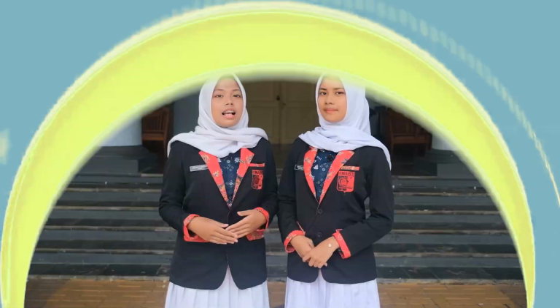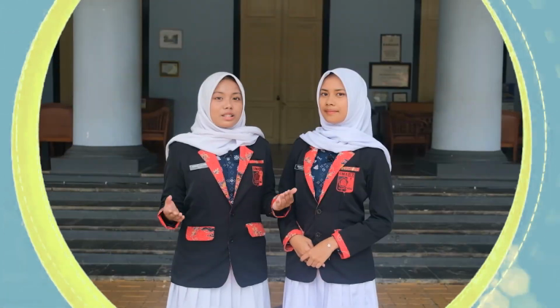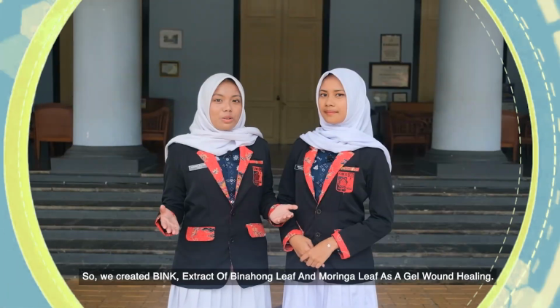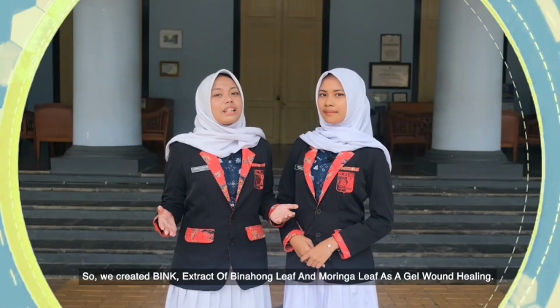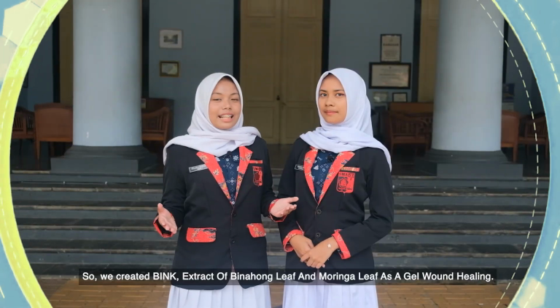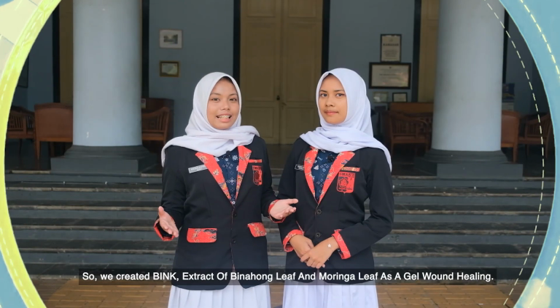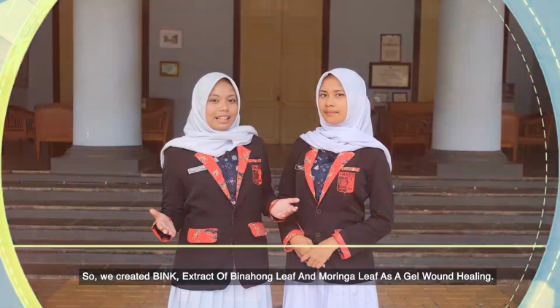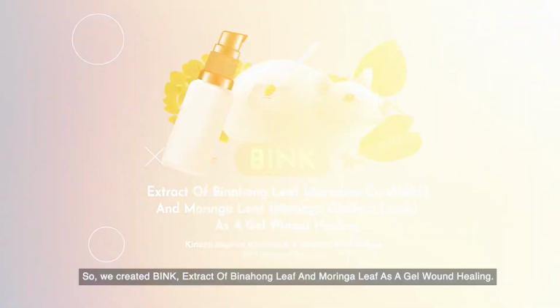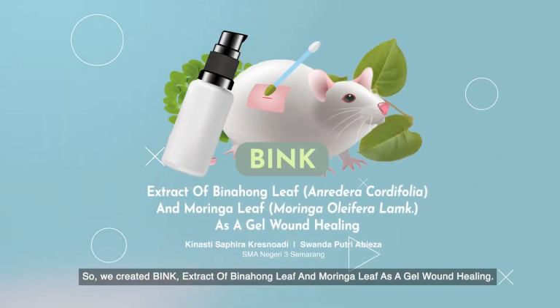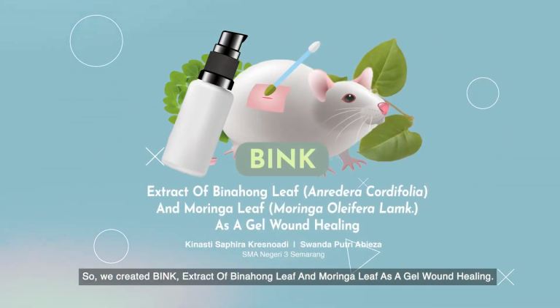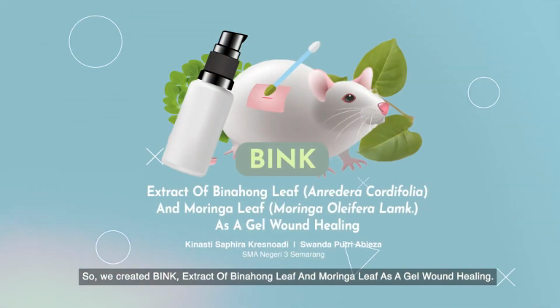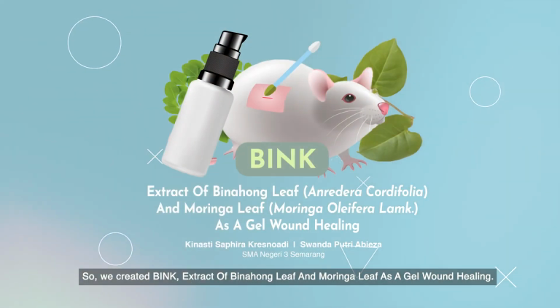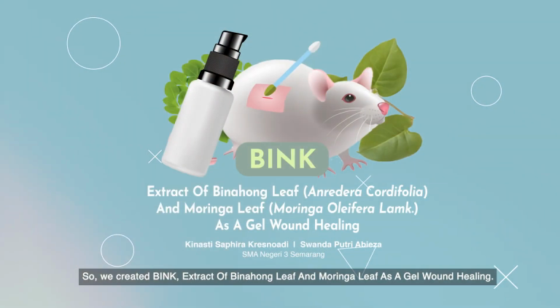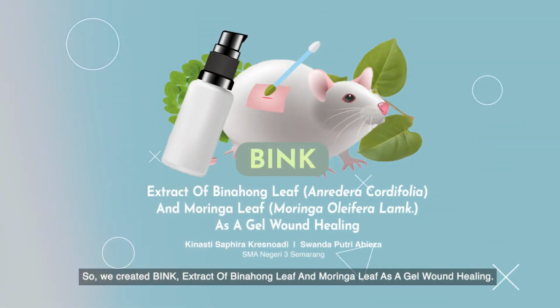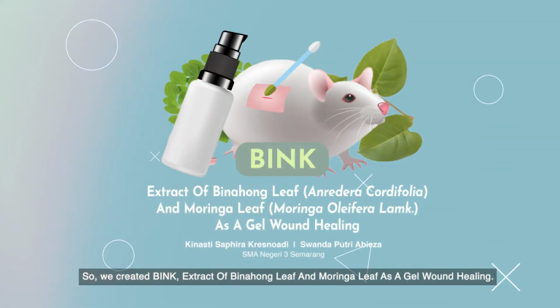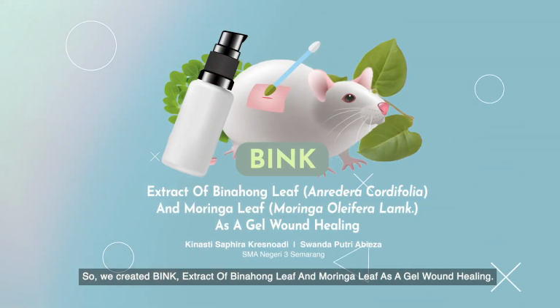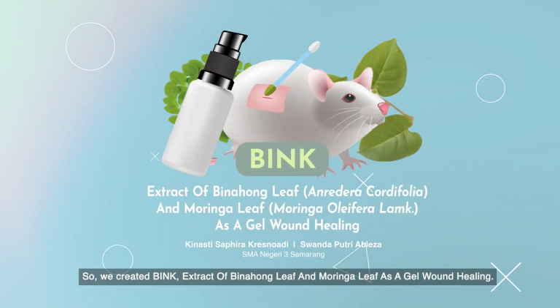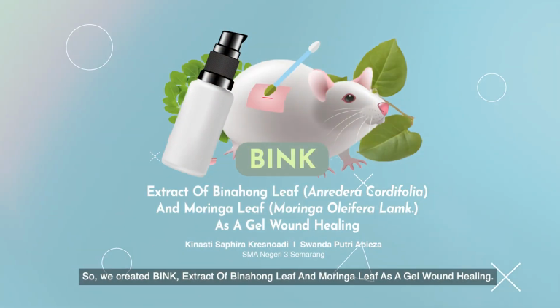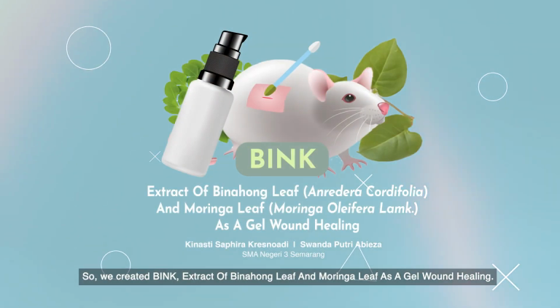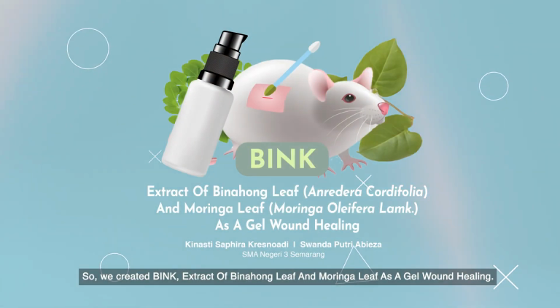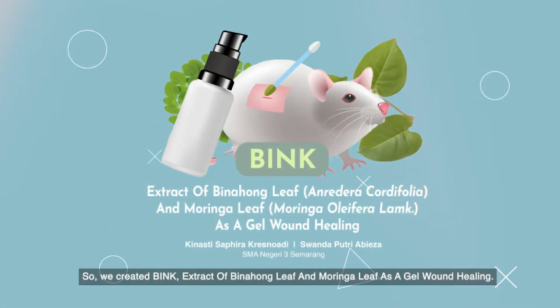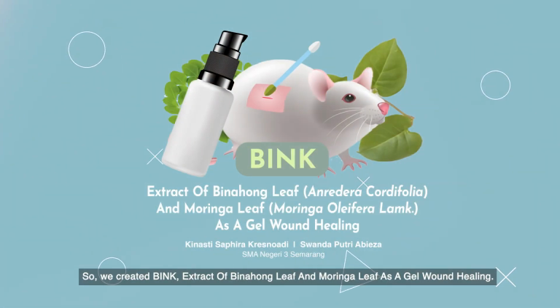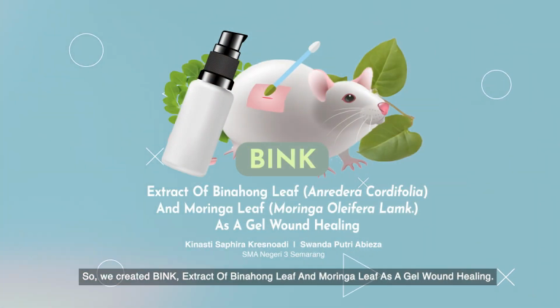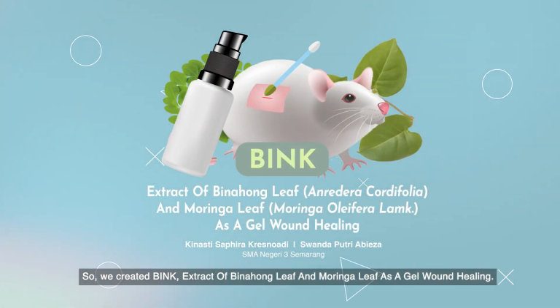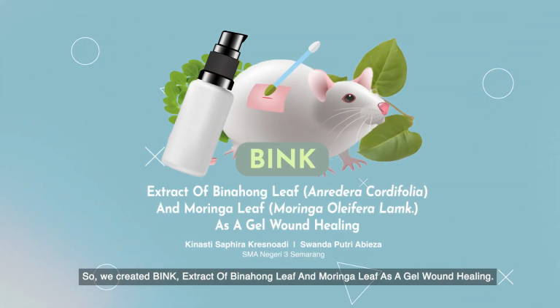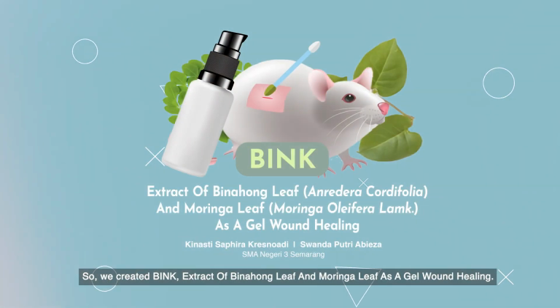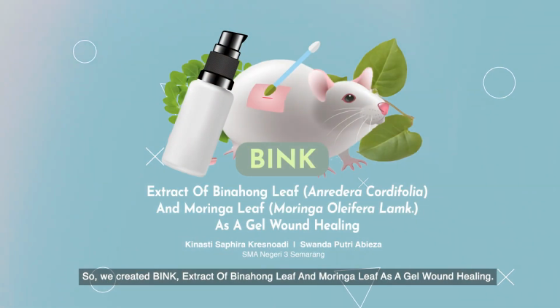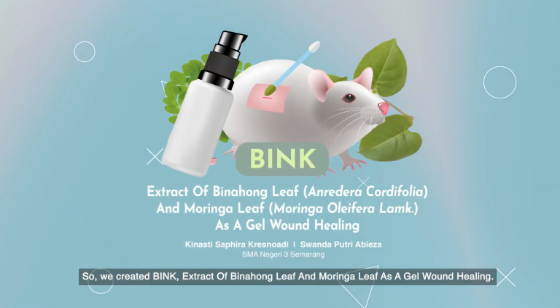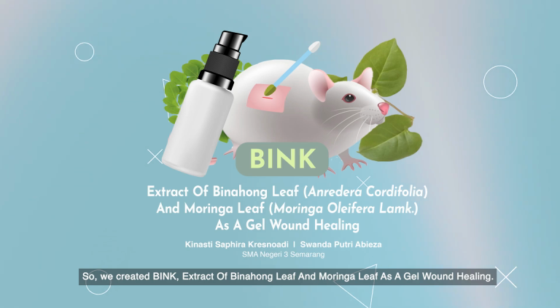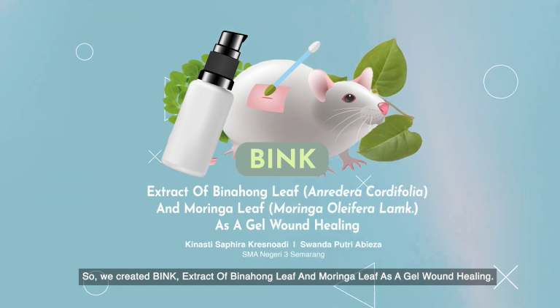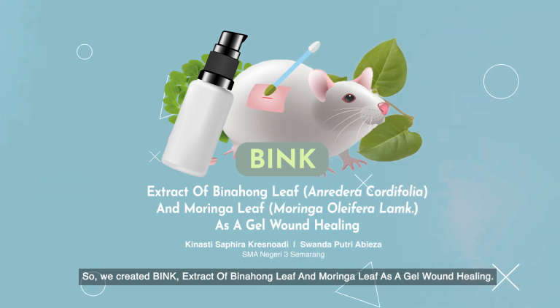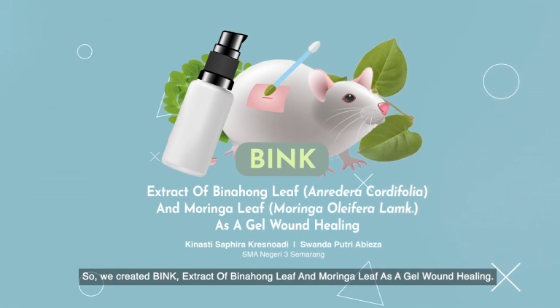So, we created an extract of binohong leaf and moringa leaf as a gel for wound healing.